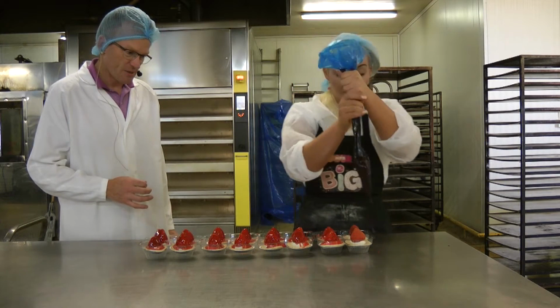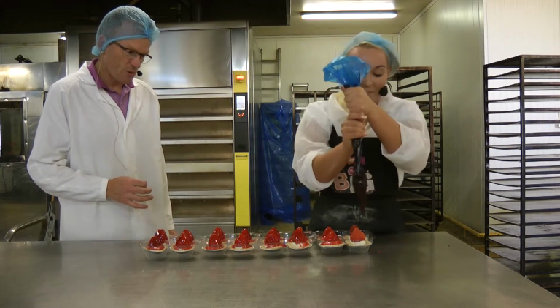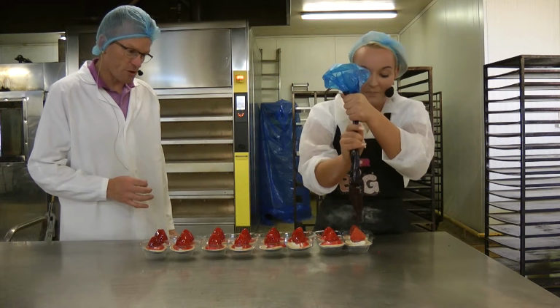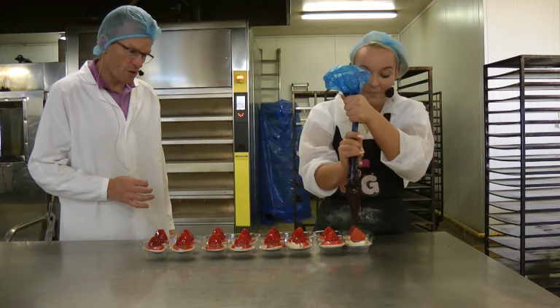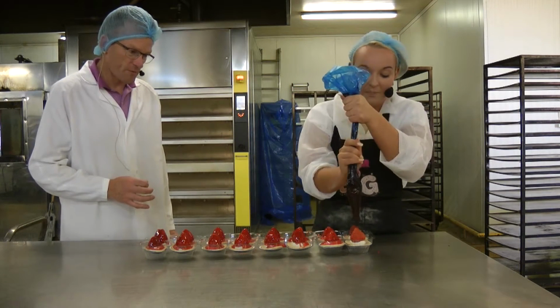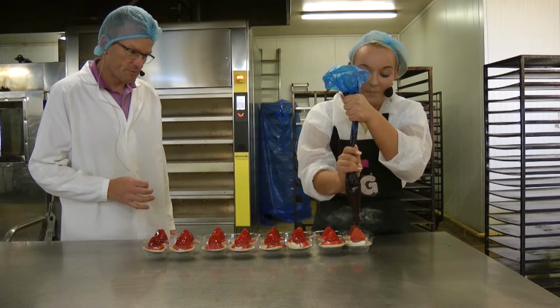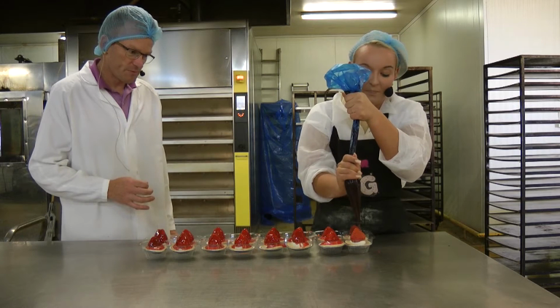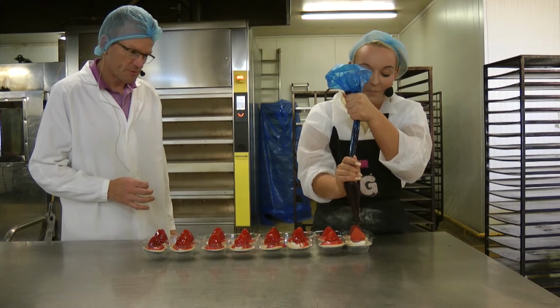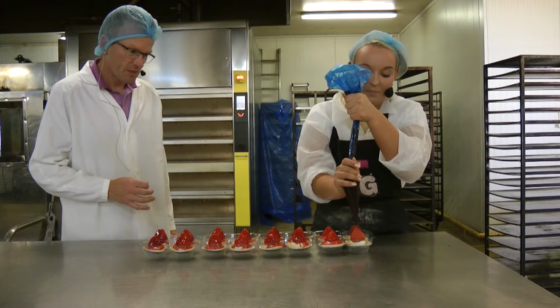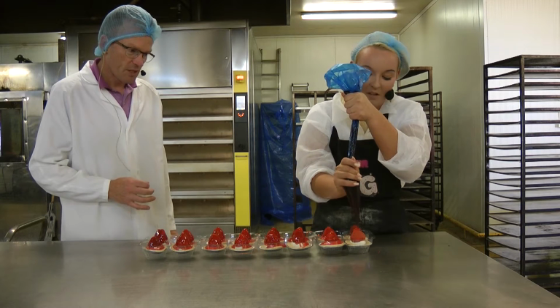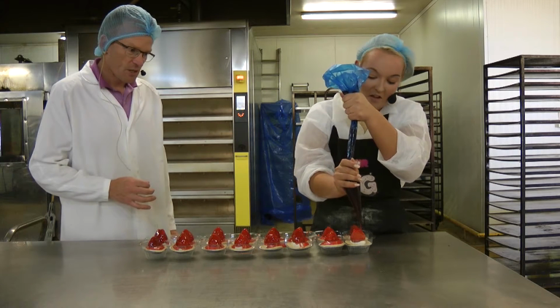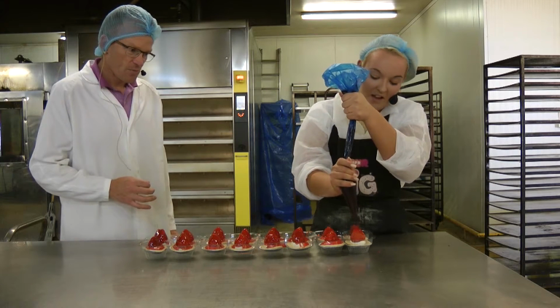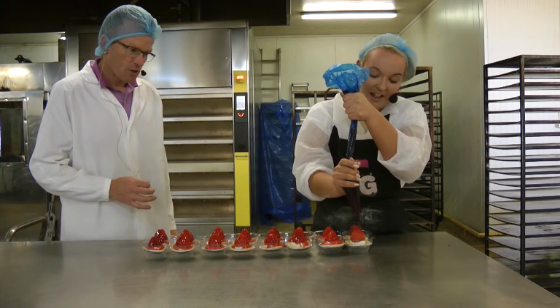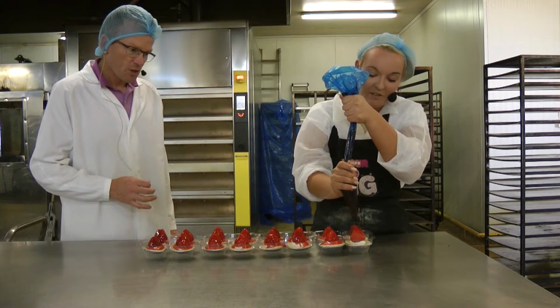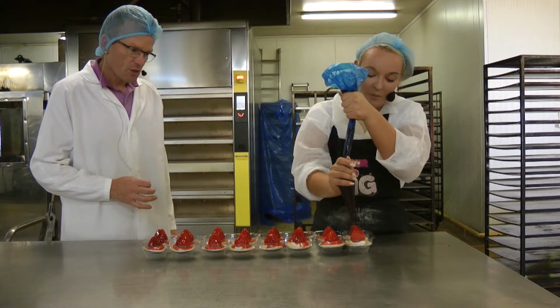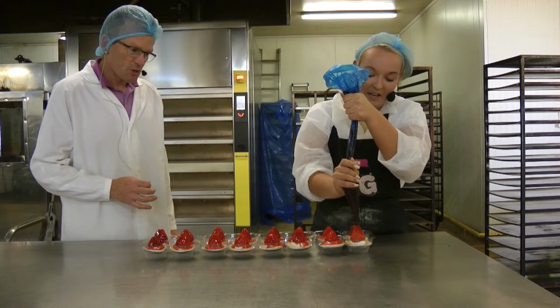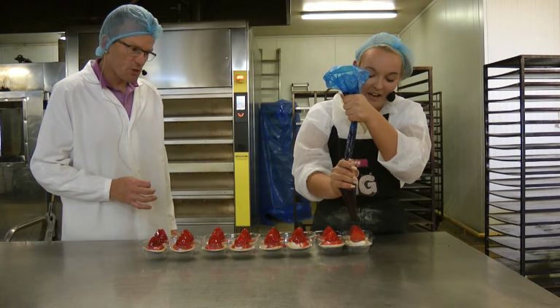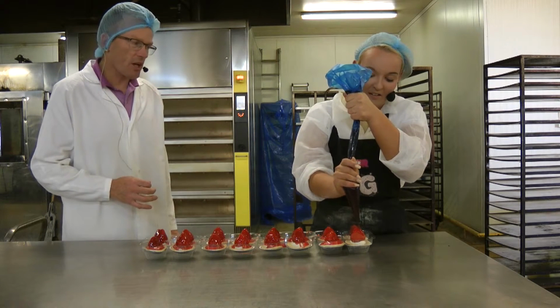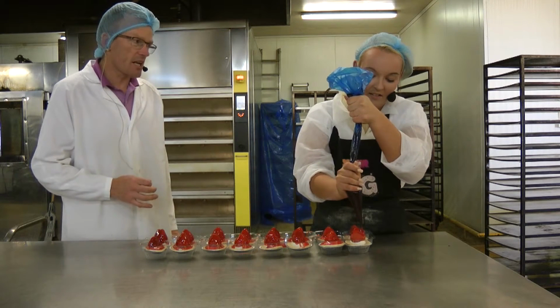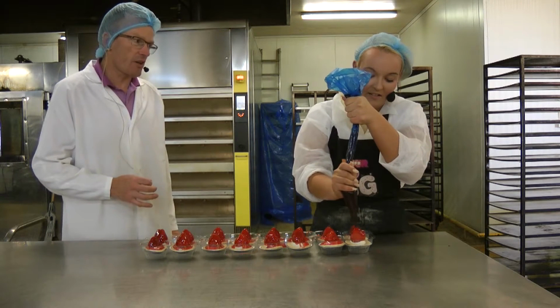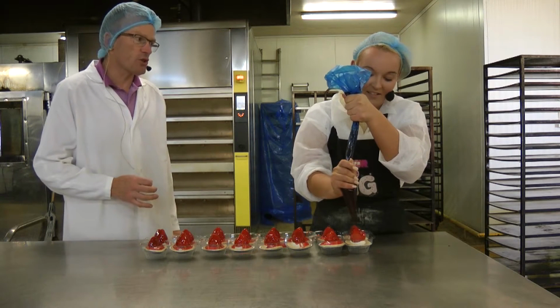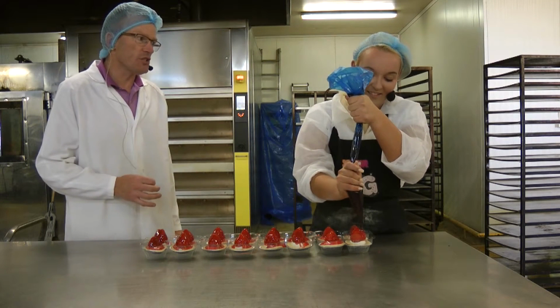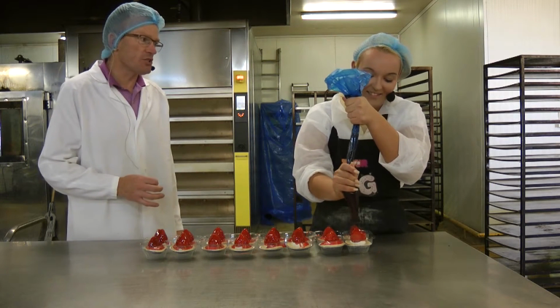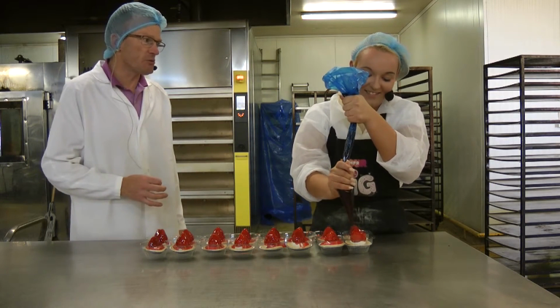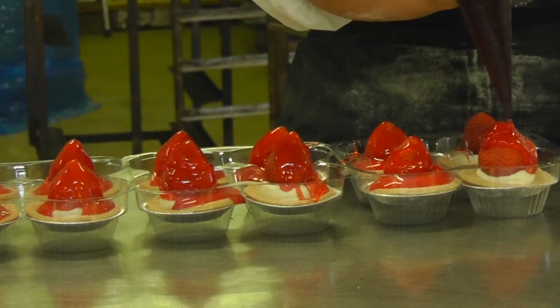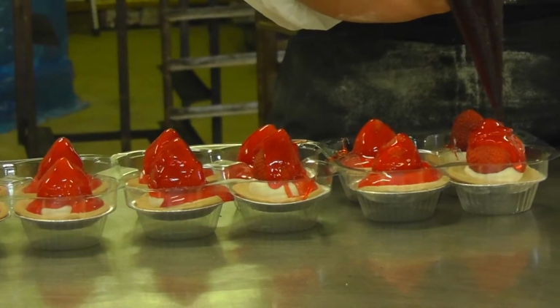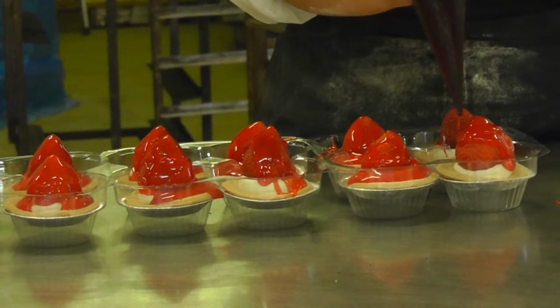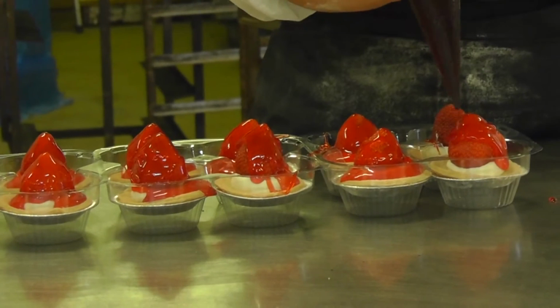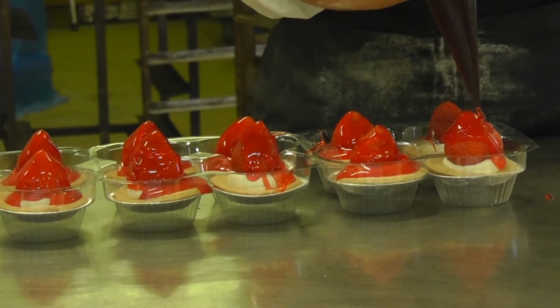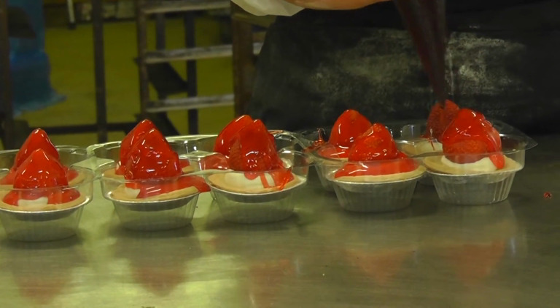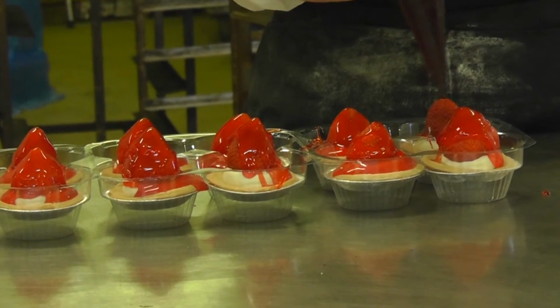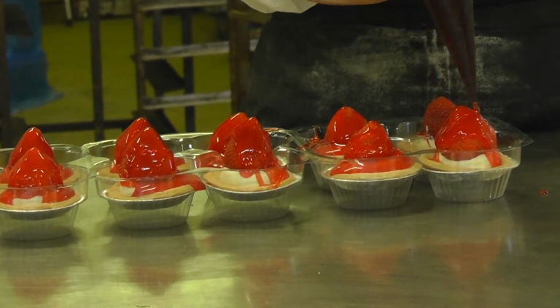Well, that was a good one. That one's swimming in it. Talking and decorating — it's not easy at the same time. Woman of many skills!